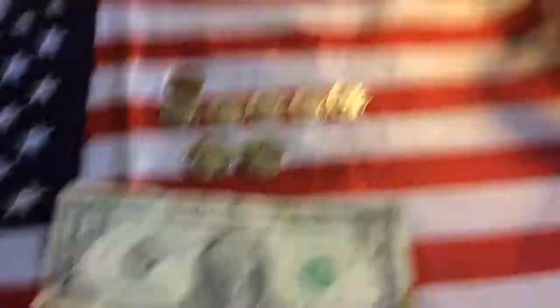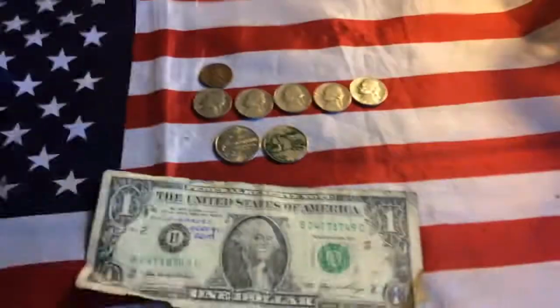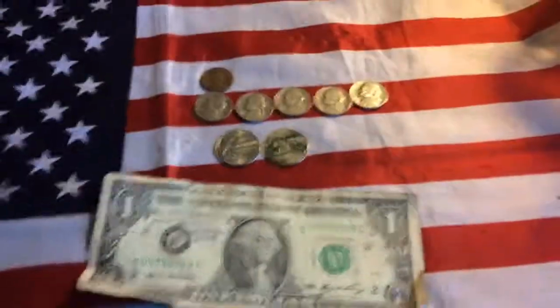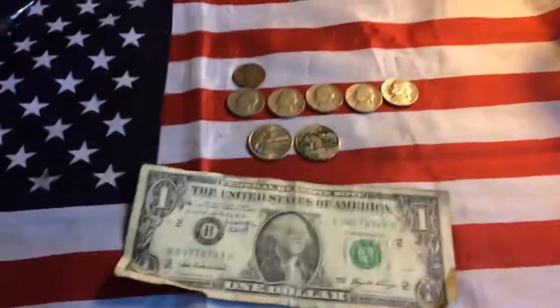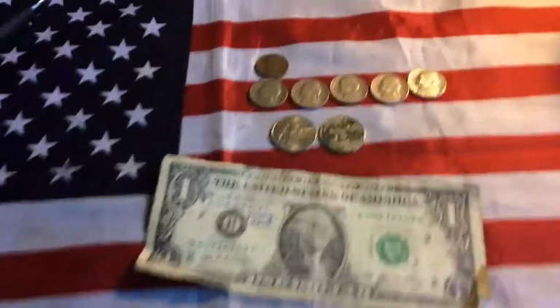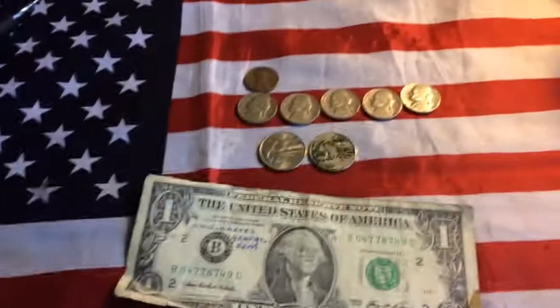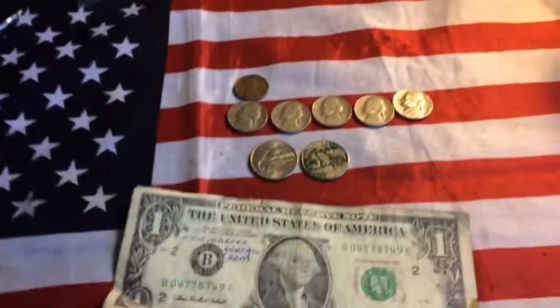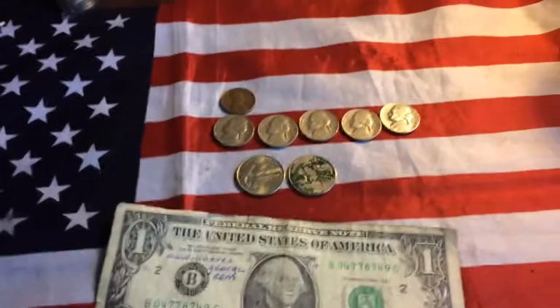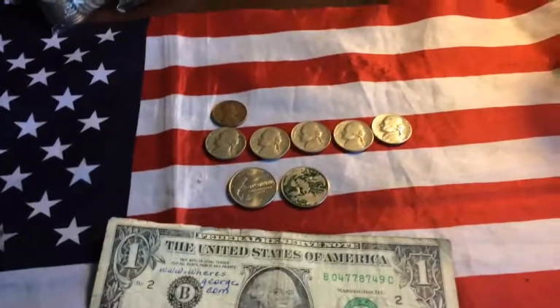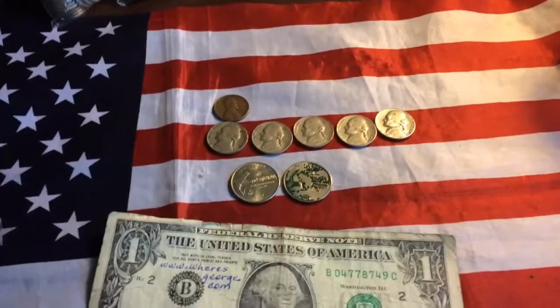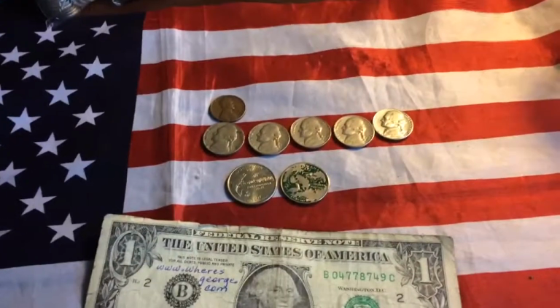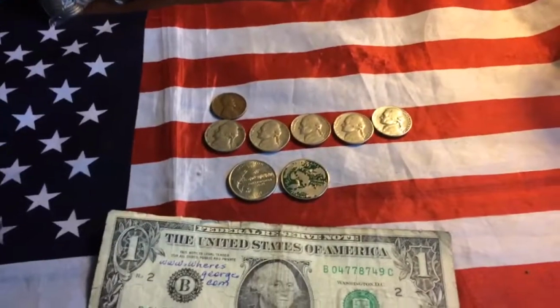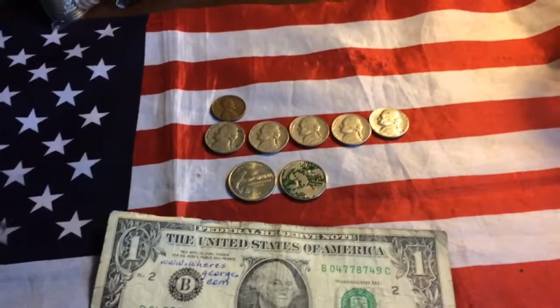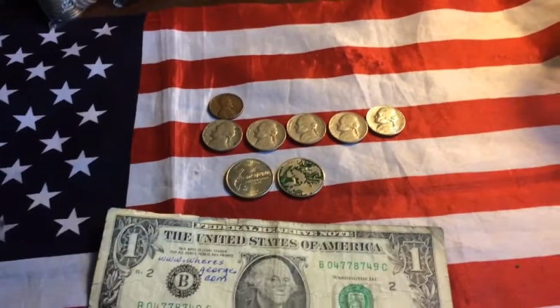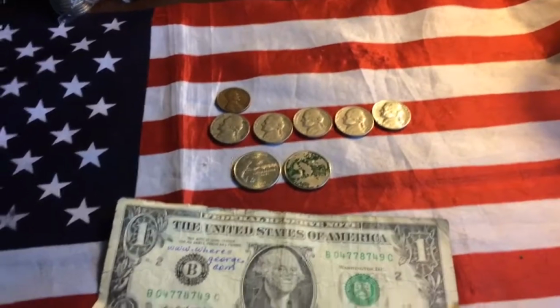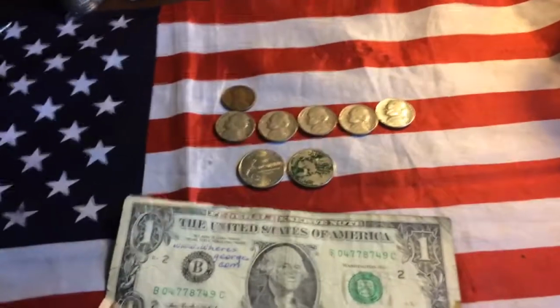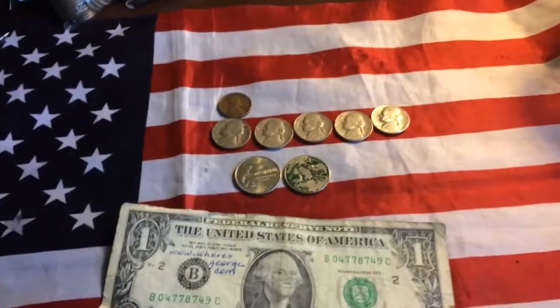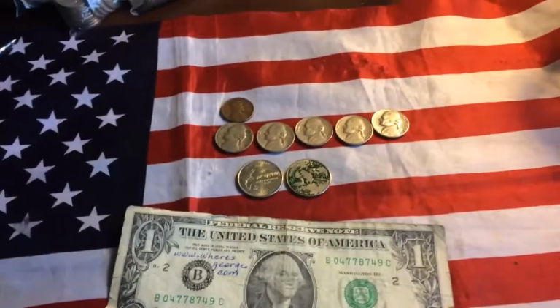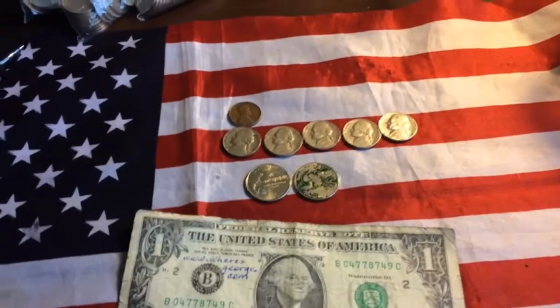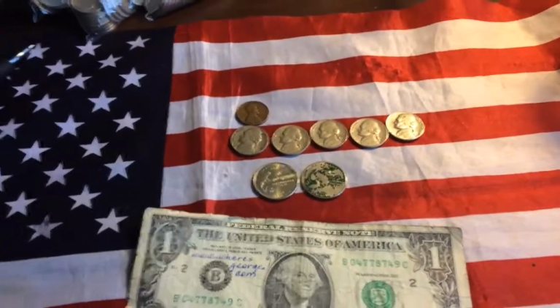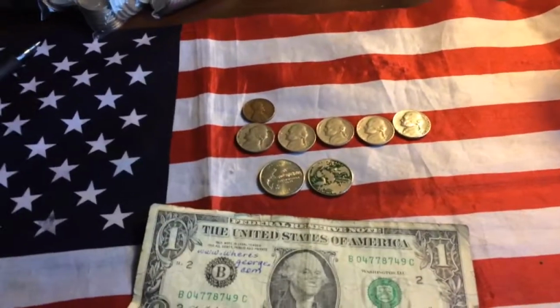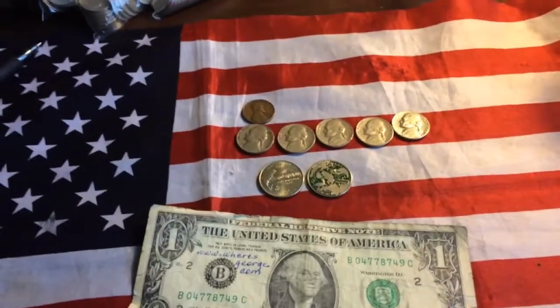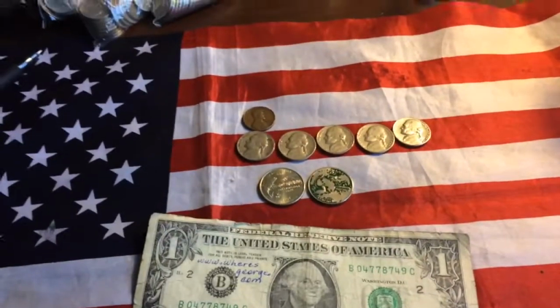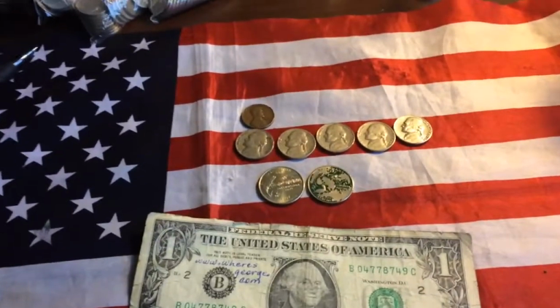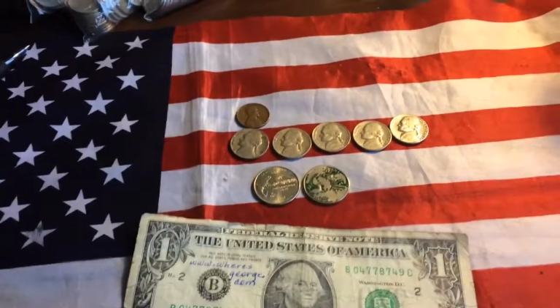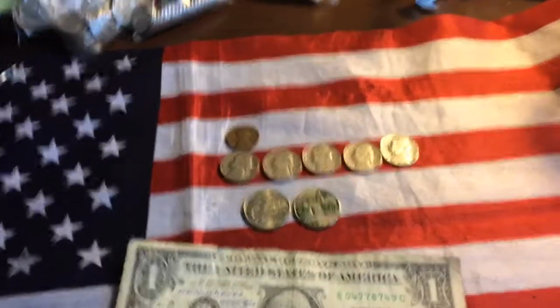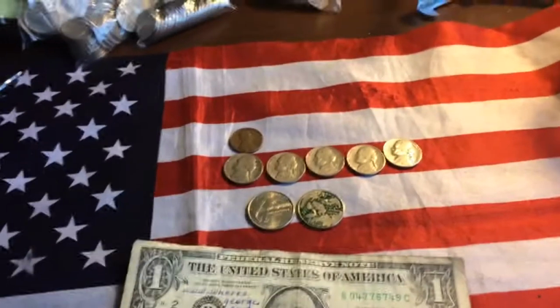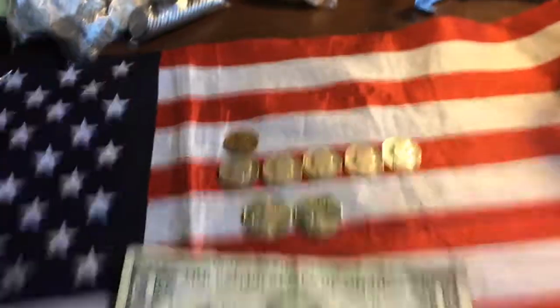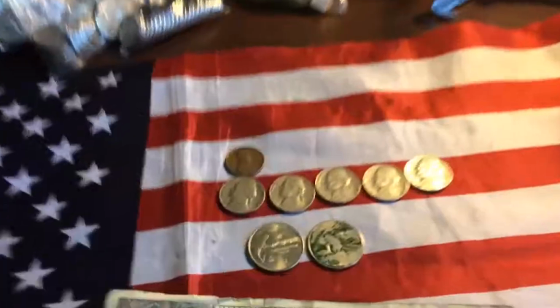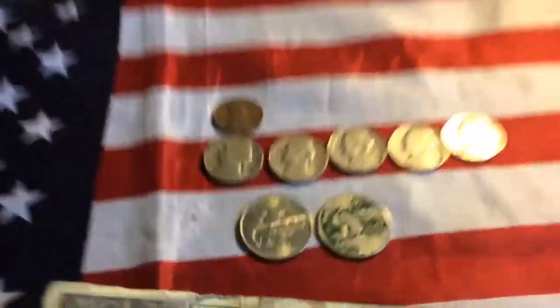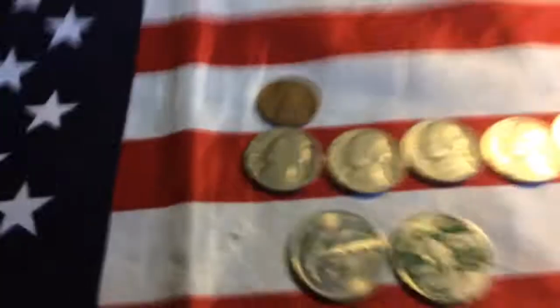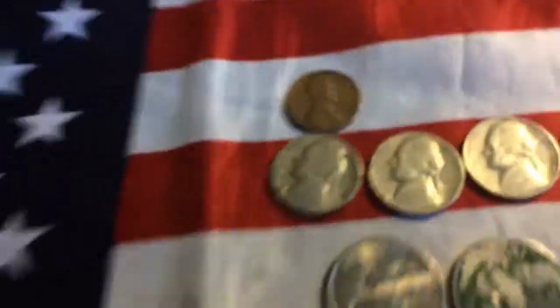Hey guys, CoinExplorer here and I'm back again with another McDonald's CoinFind. Let's hop into it.